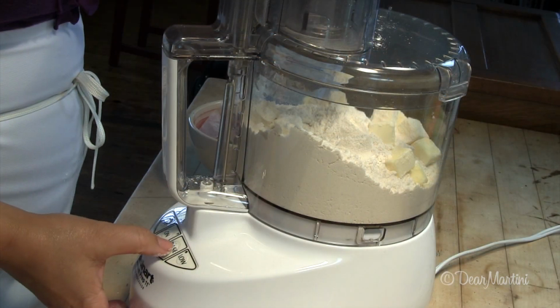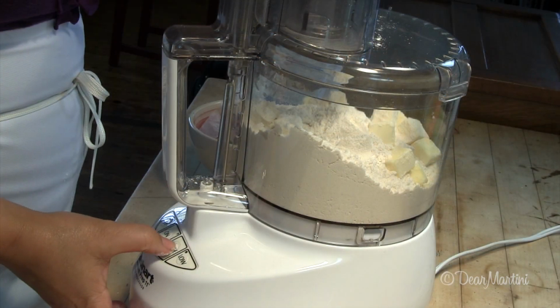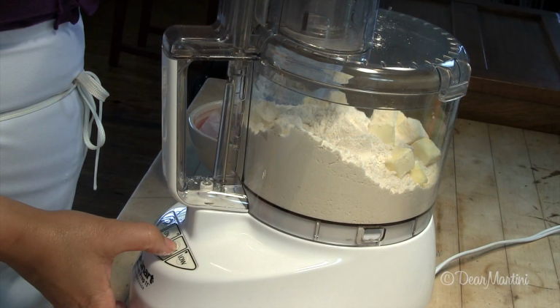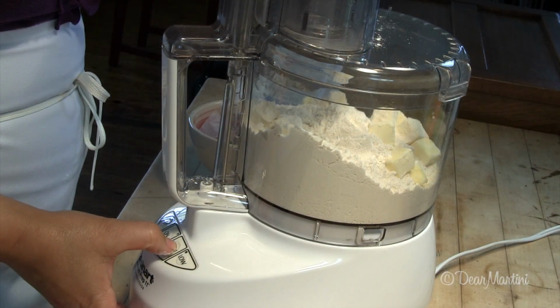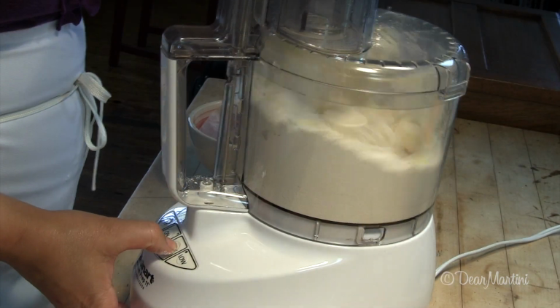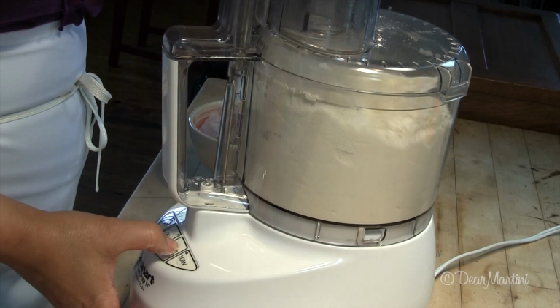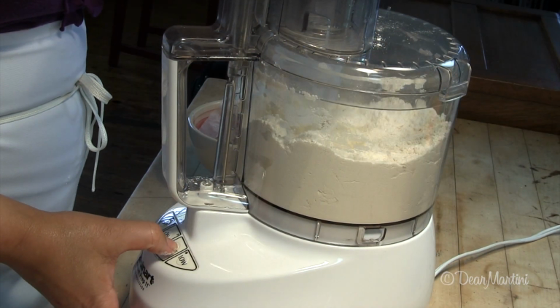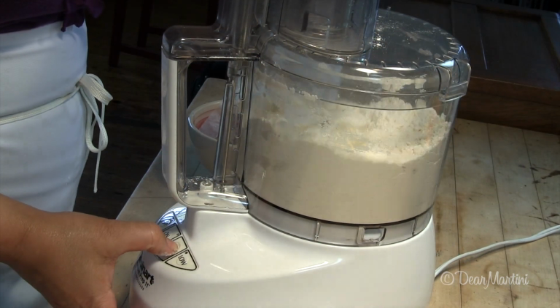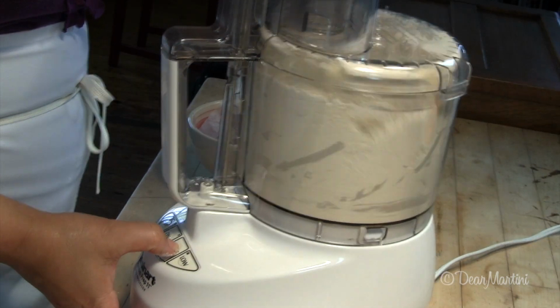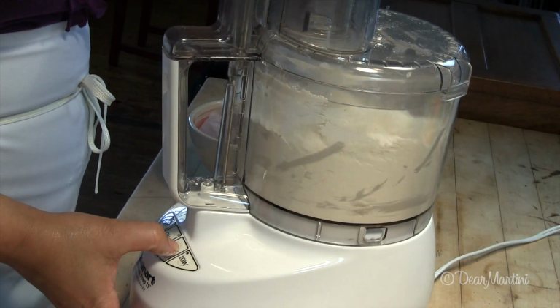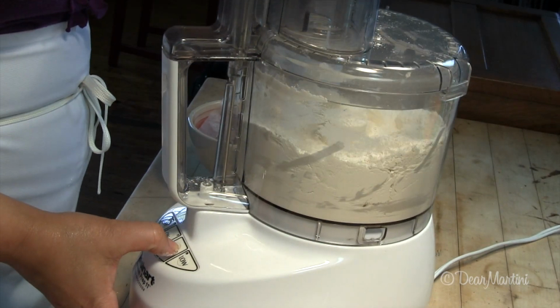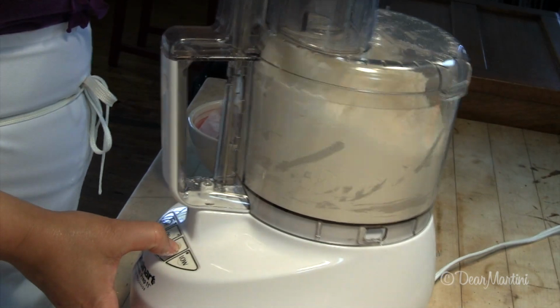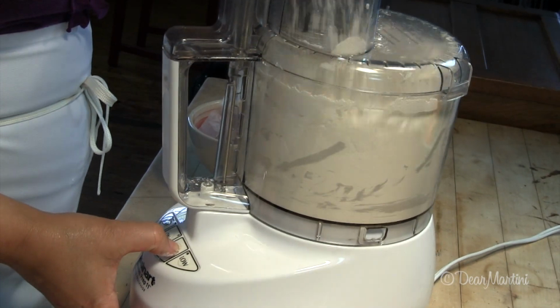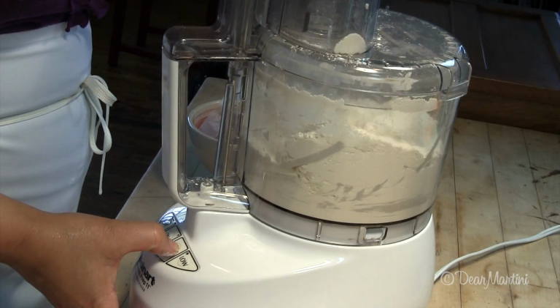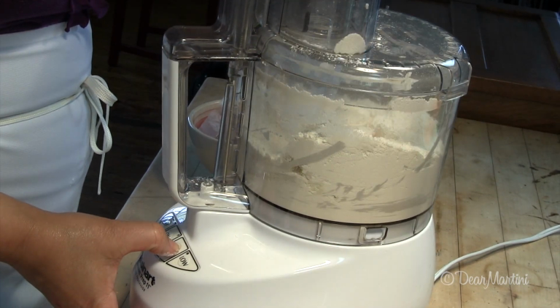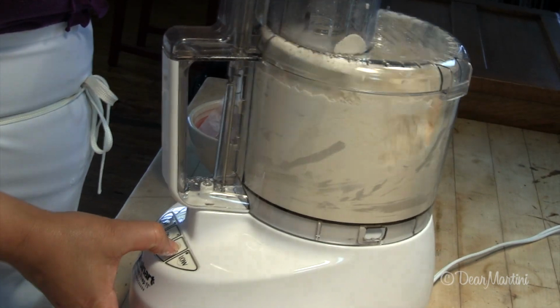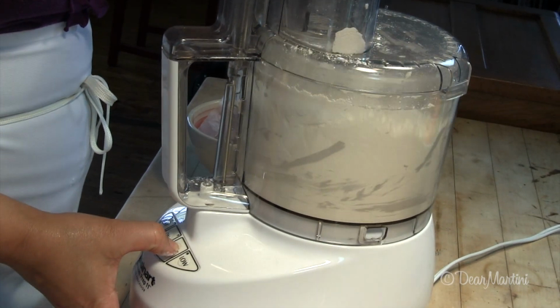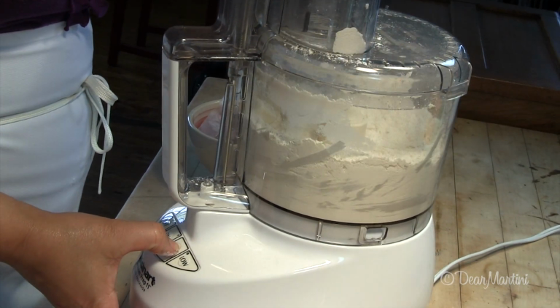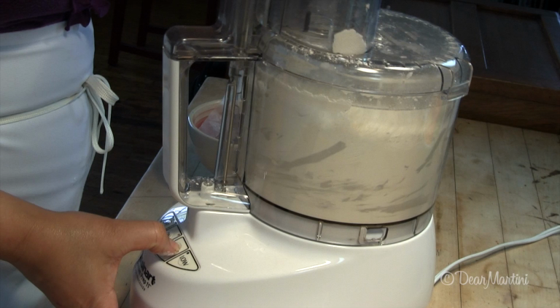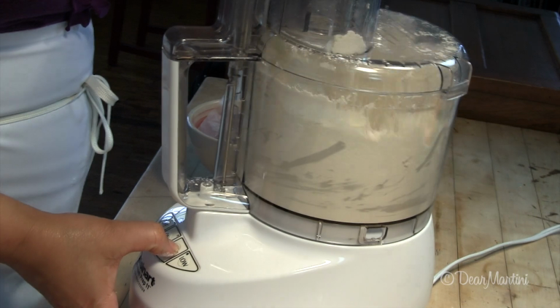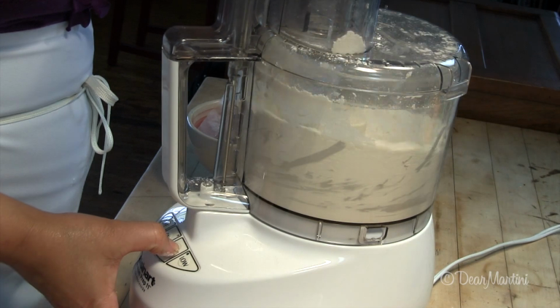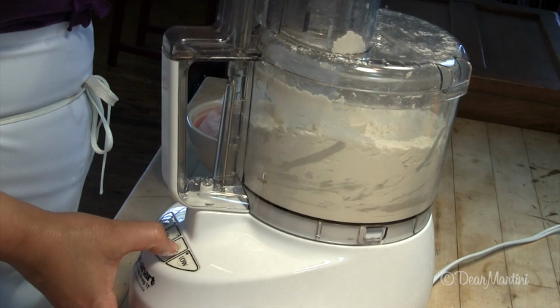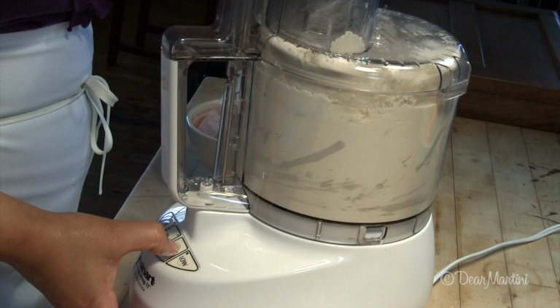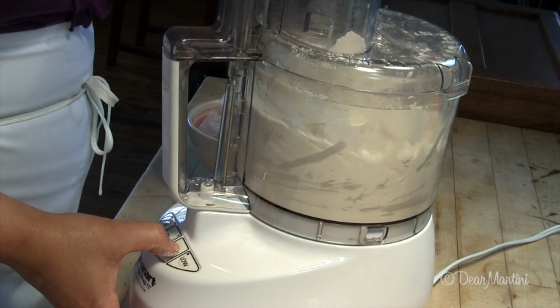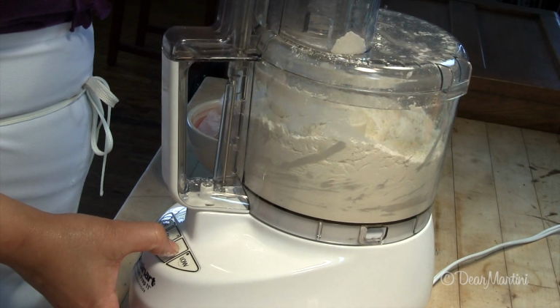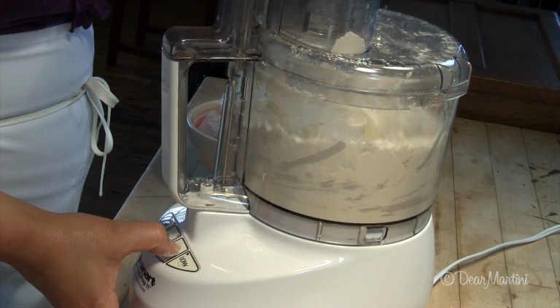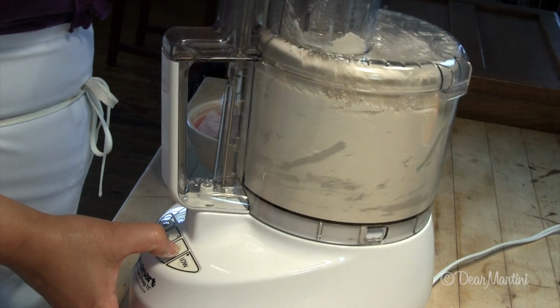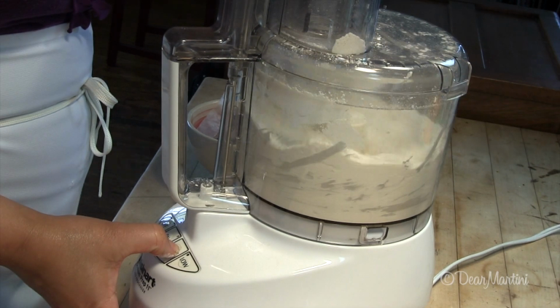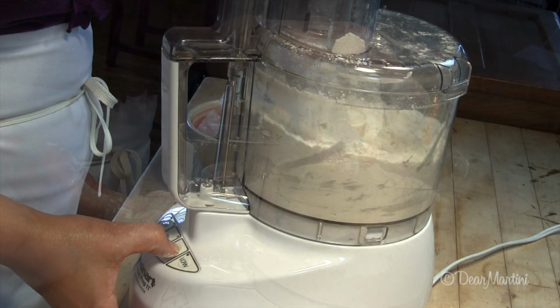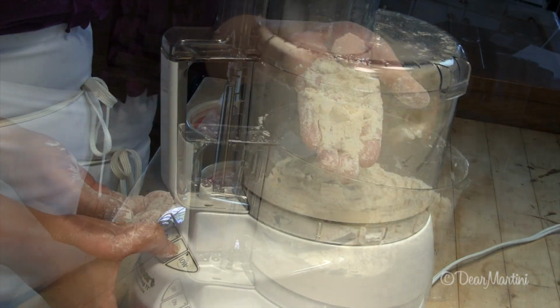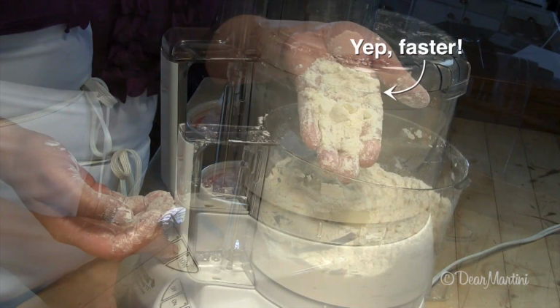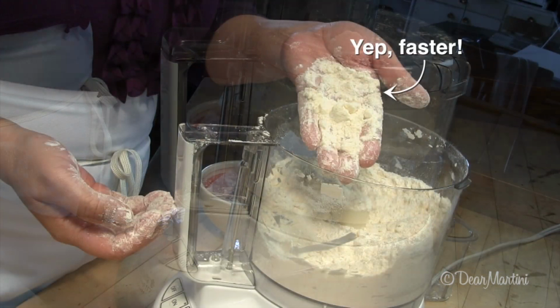If you want to use a food processor, just quickly pulse until the butter lumps are the right size.